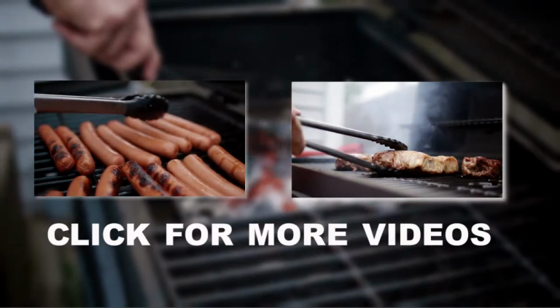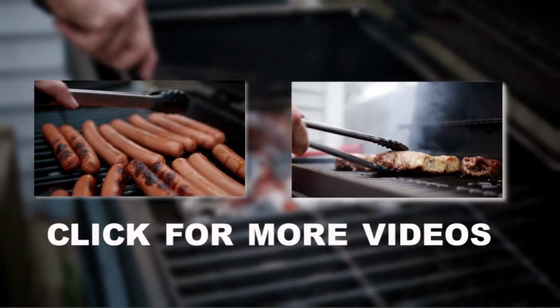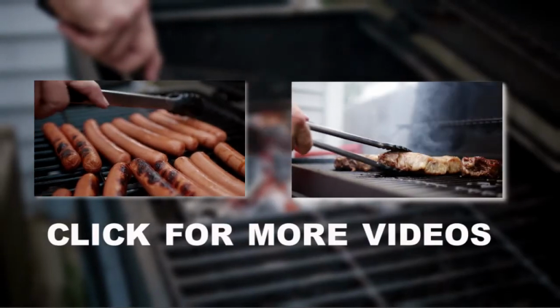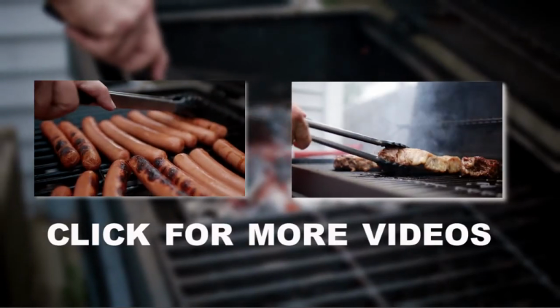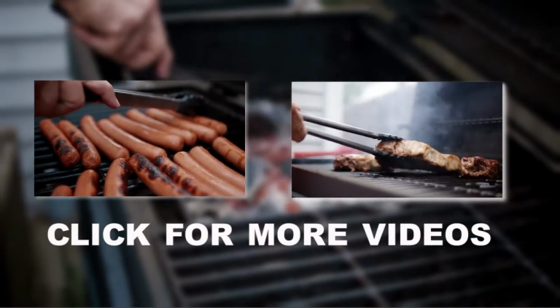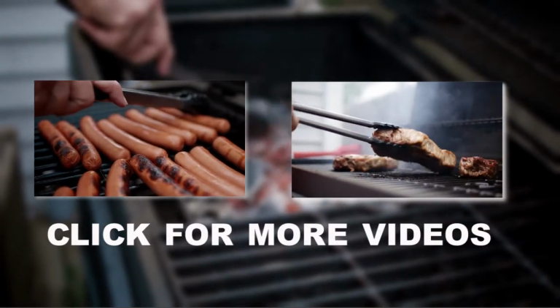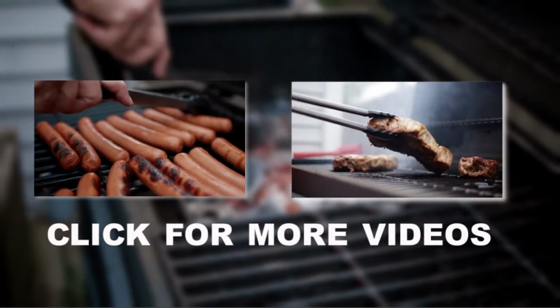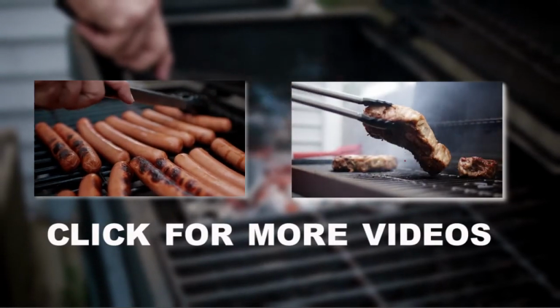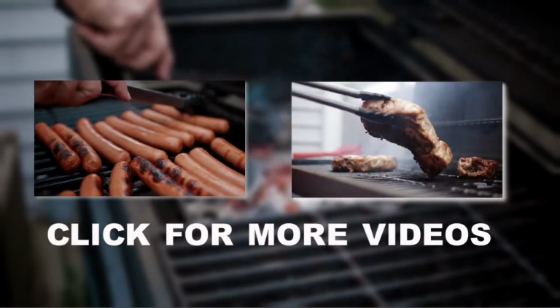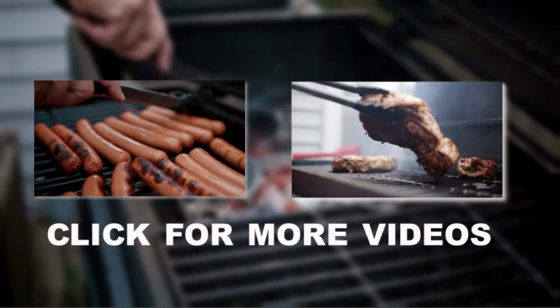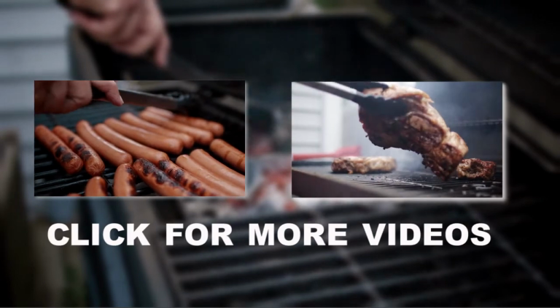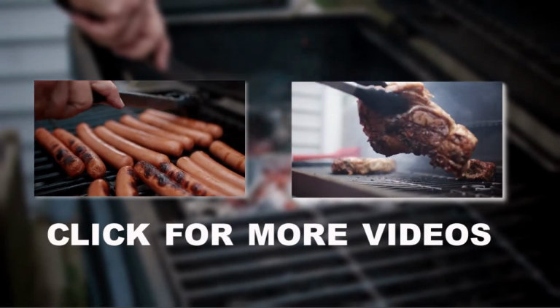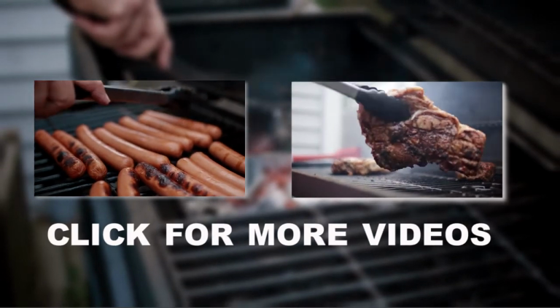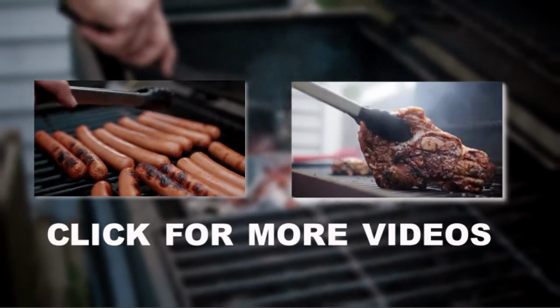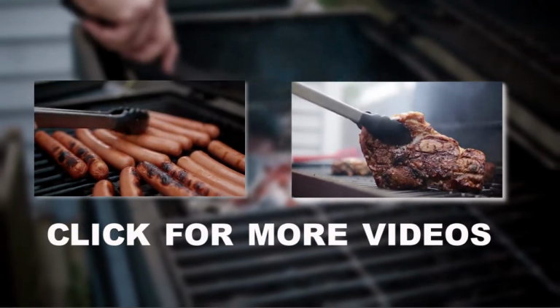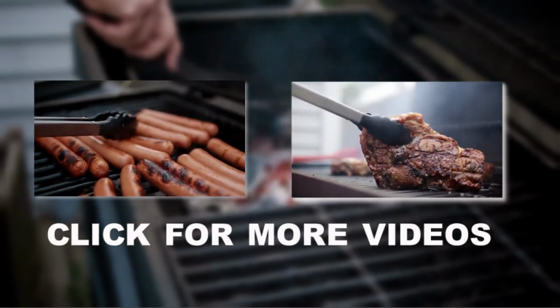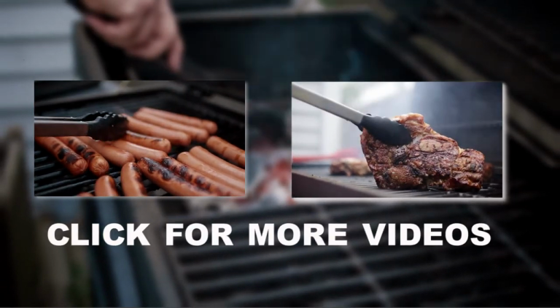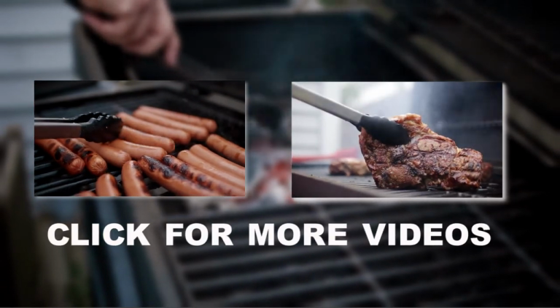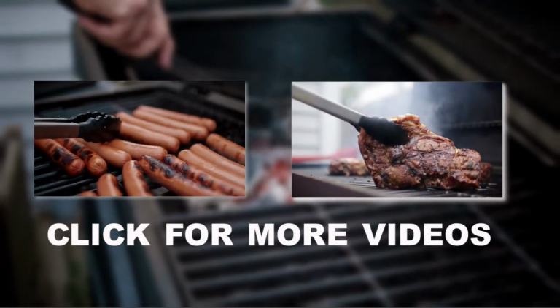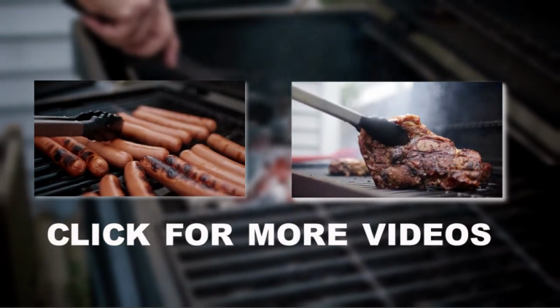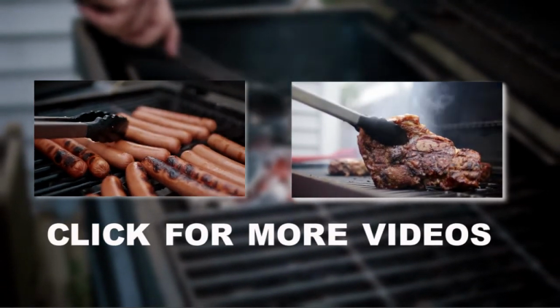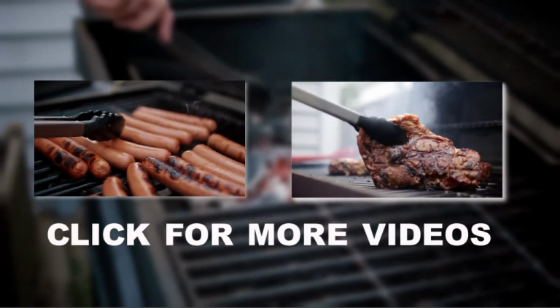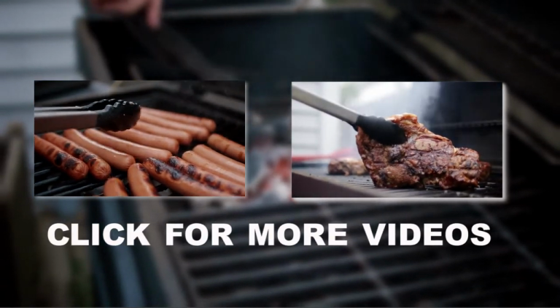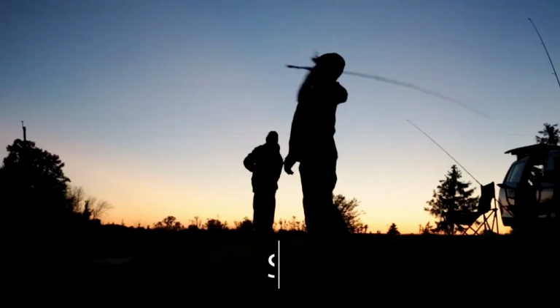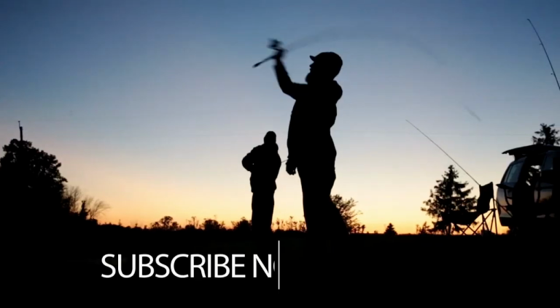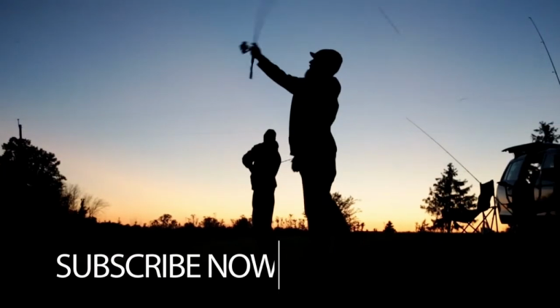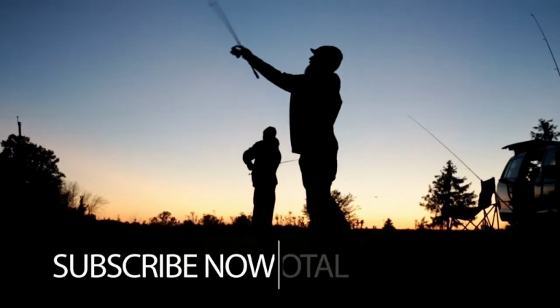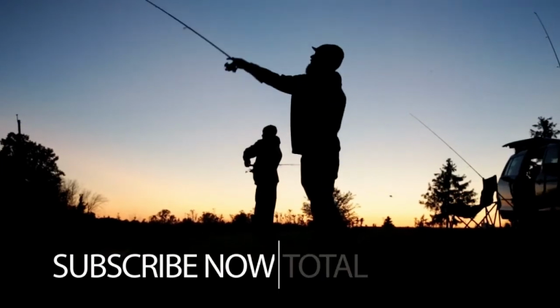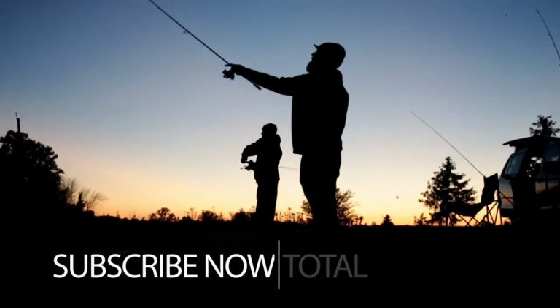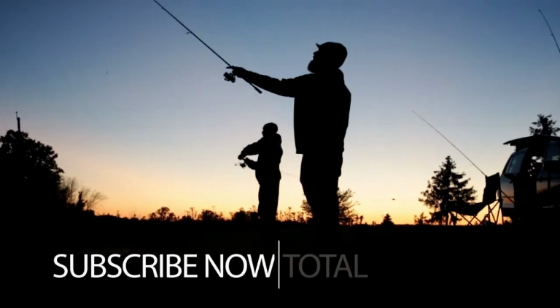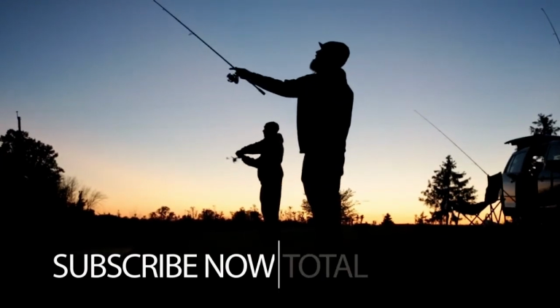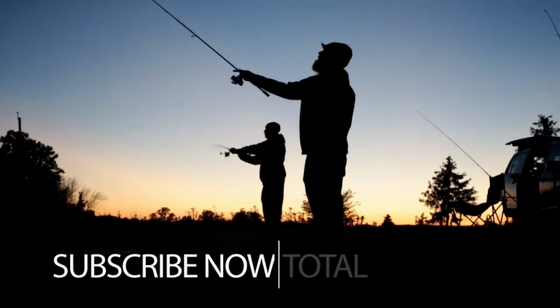I'm Larry. This has been Total Outdoor Programming. Keep on grilling and it'll get better and better all the time.